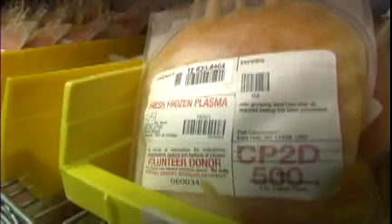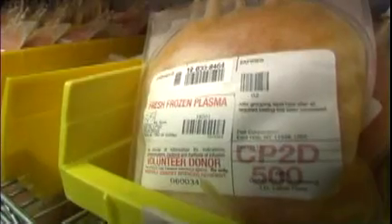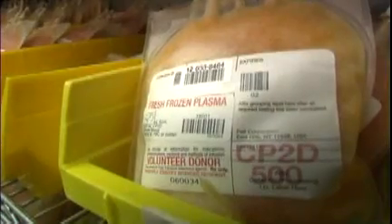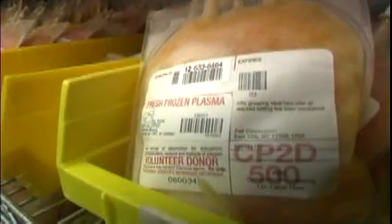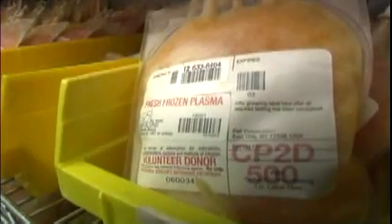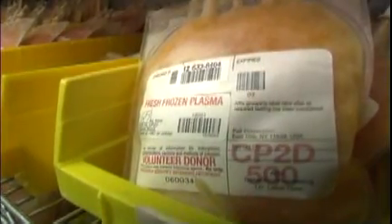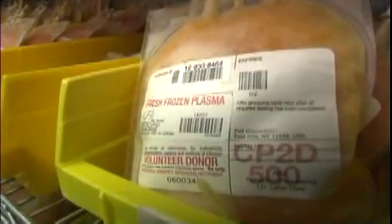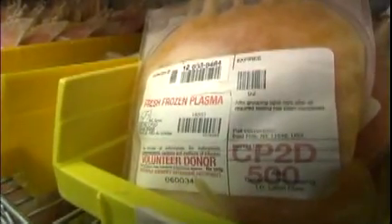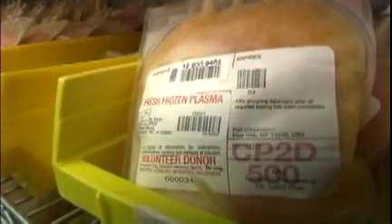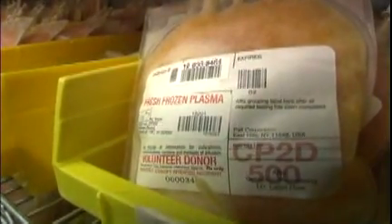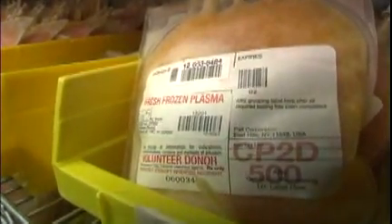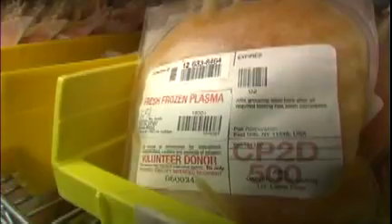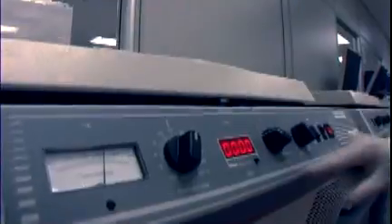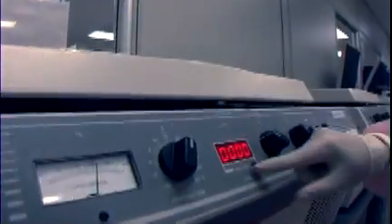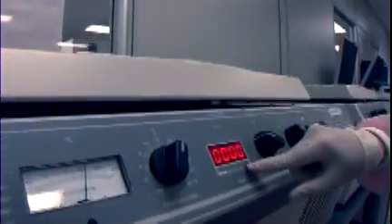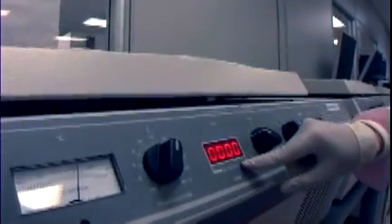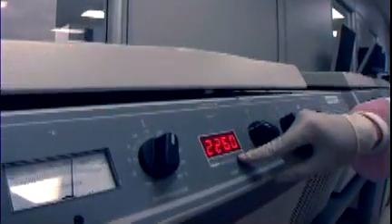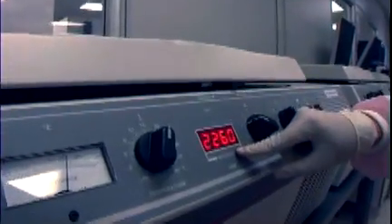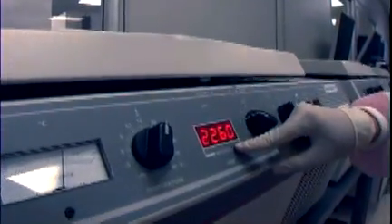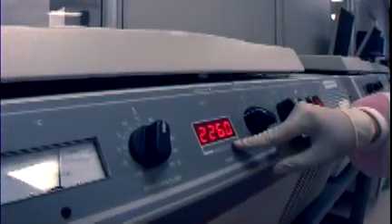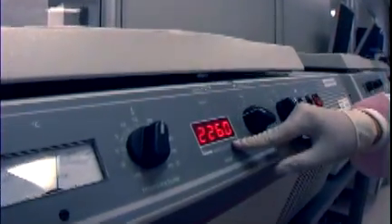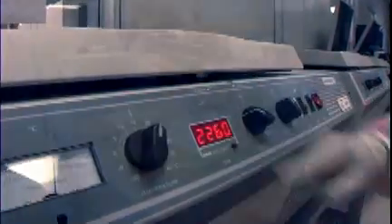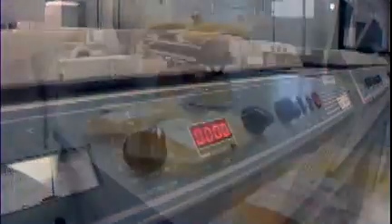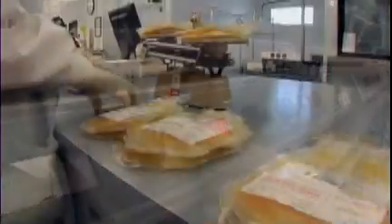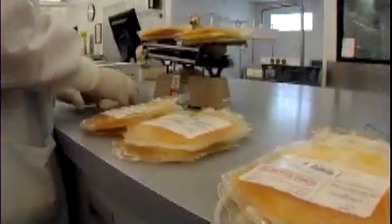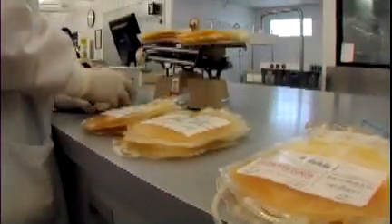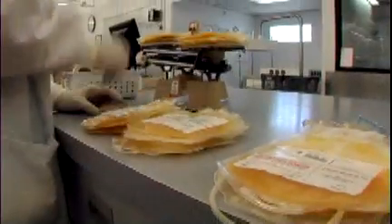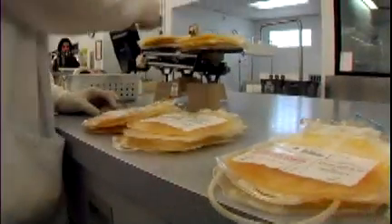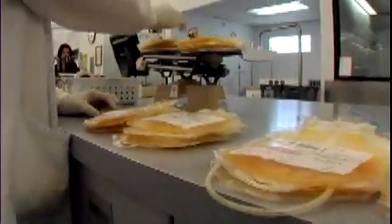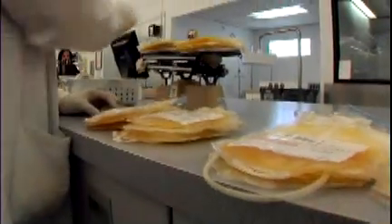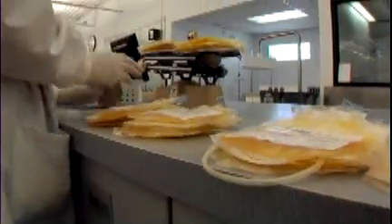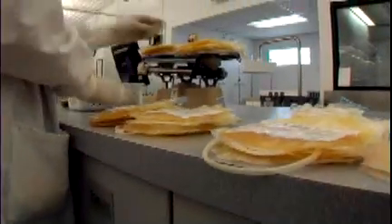At this point, we can store the plasma or, depending on the spin speed we used, we can repeat the process to make platelets.